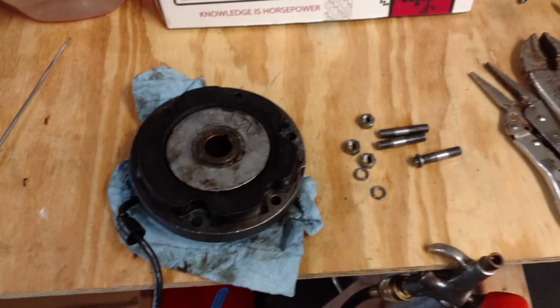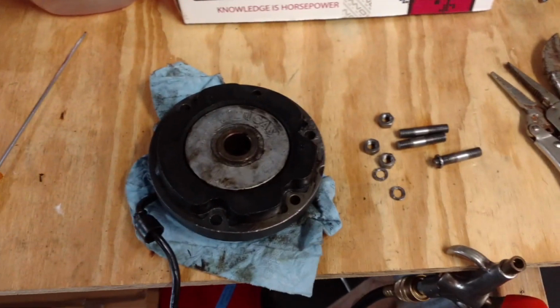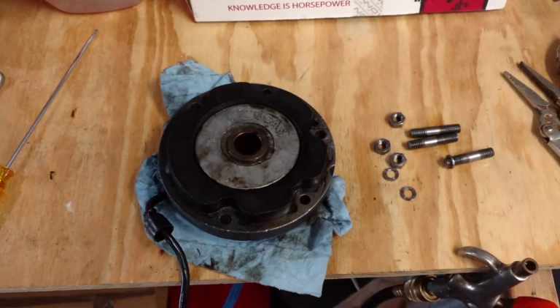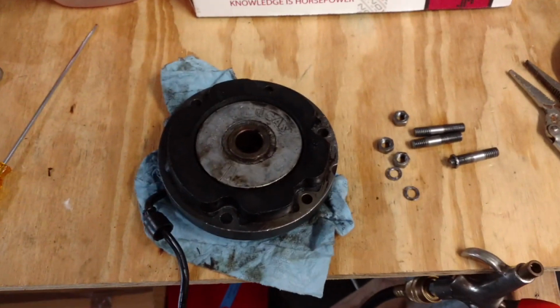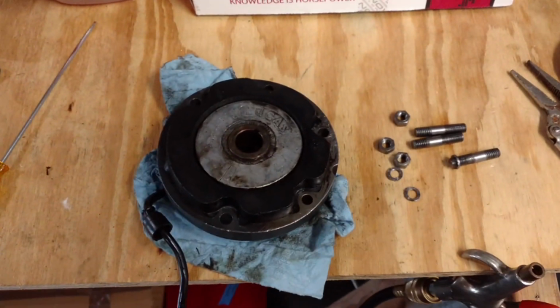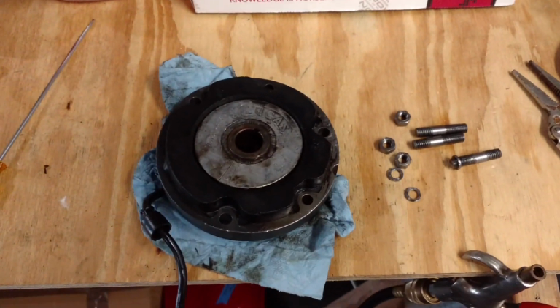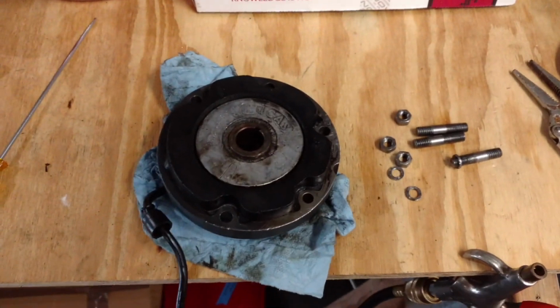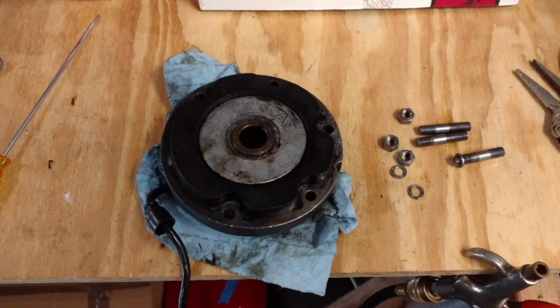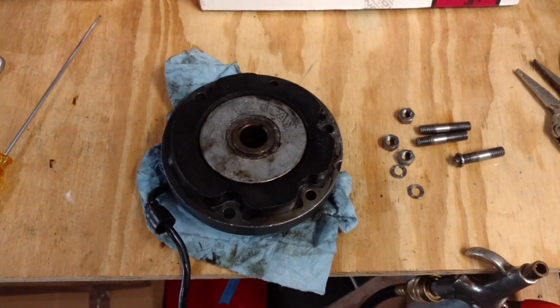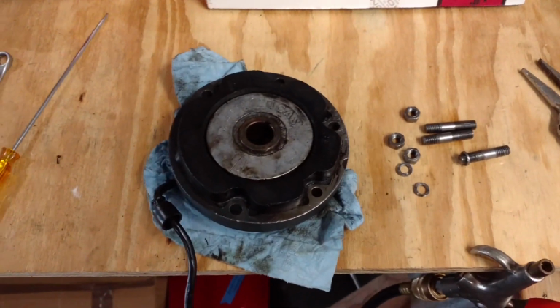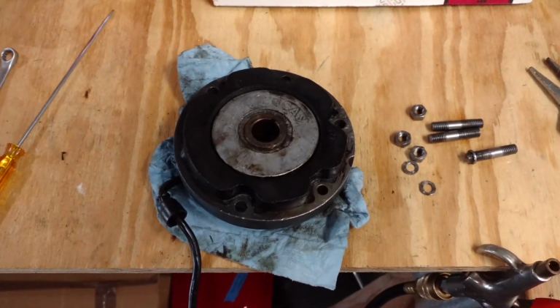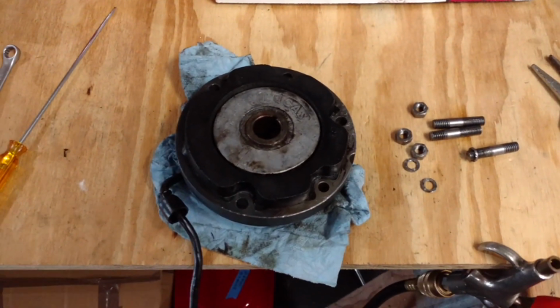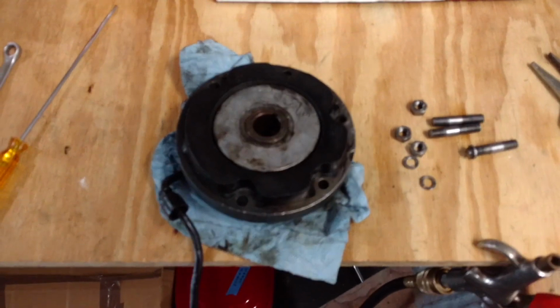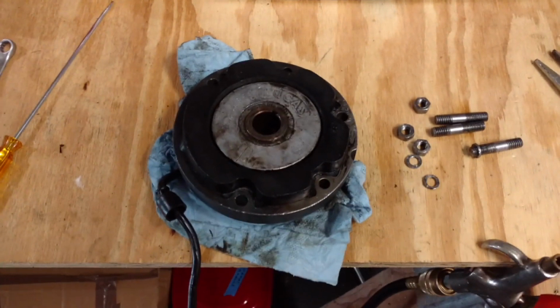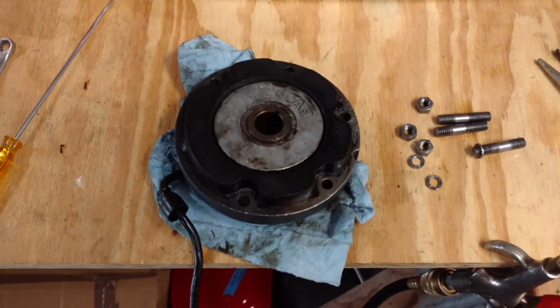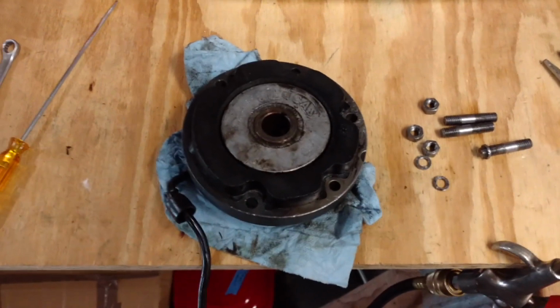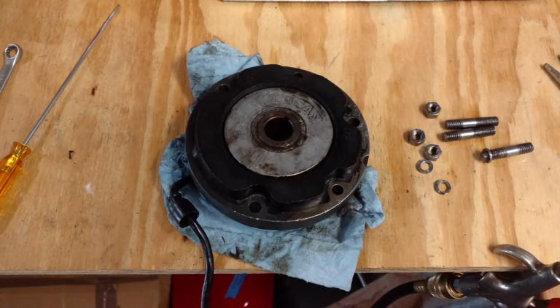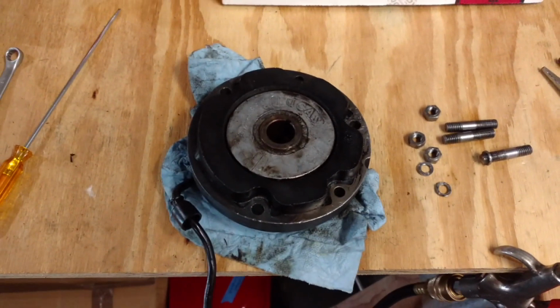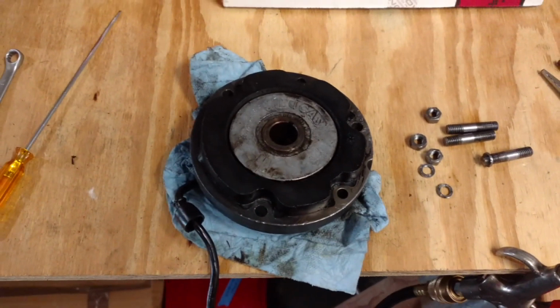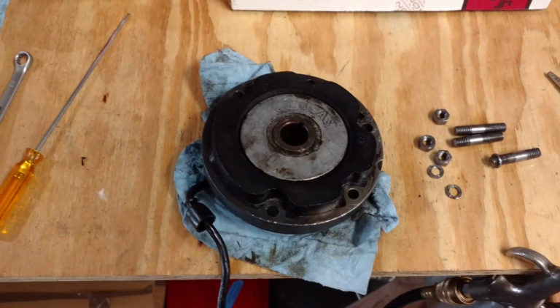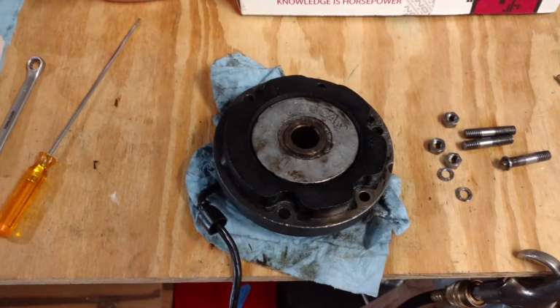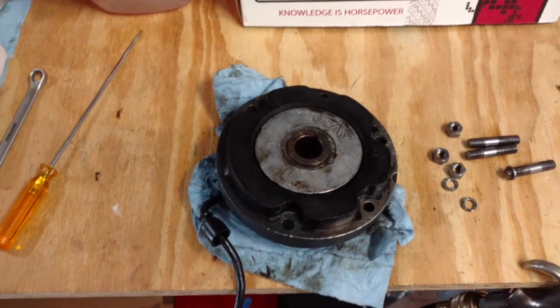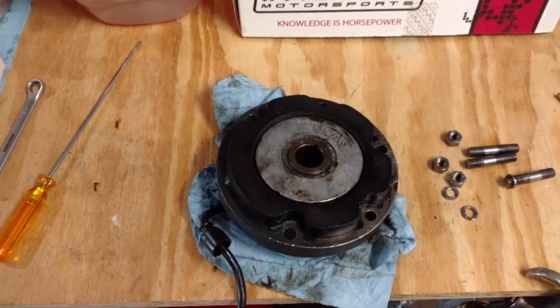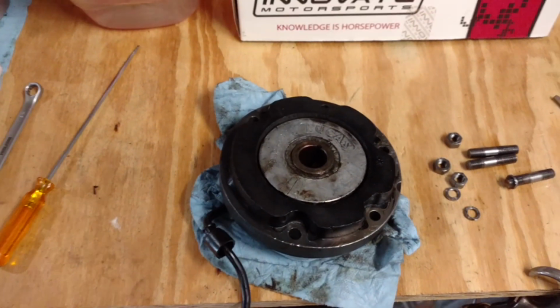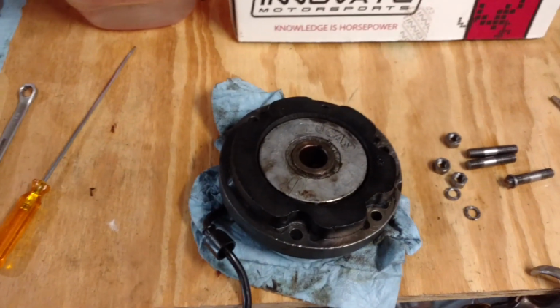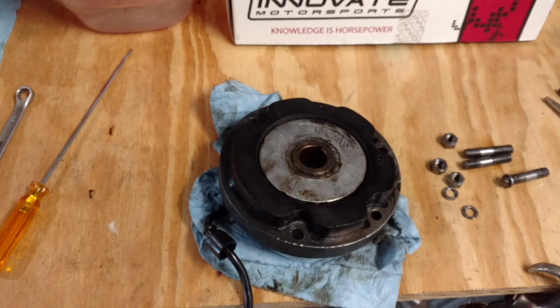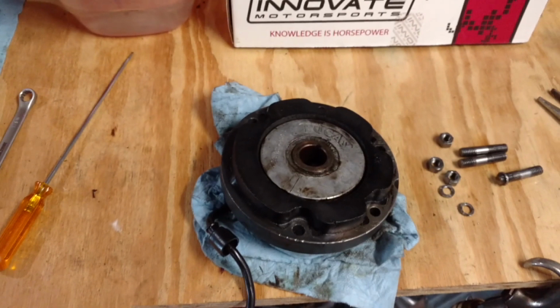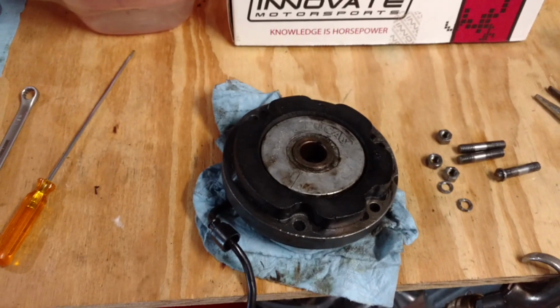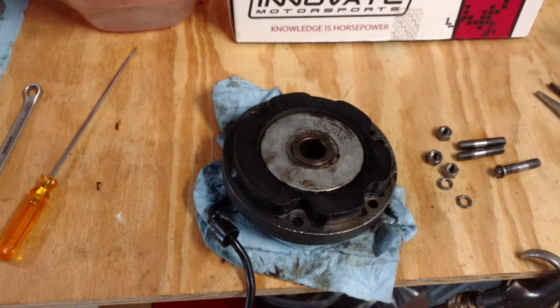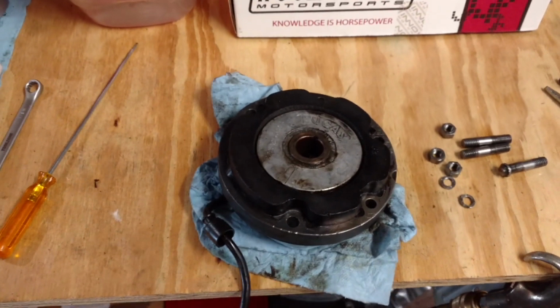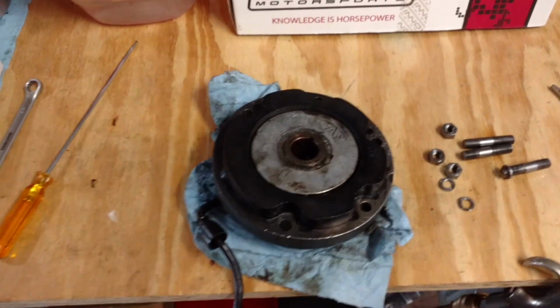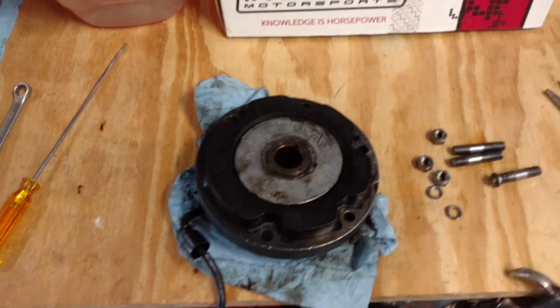Hello, this is David Cavanaugh. I've got an update on the BSA Spitfire Mark IV.